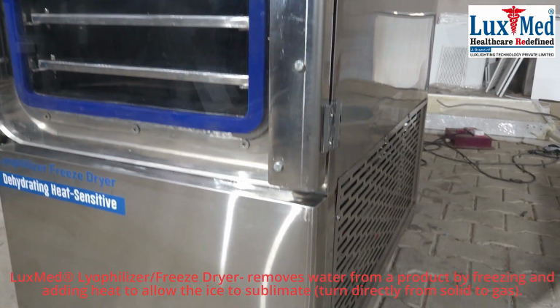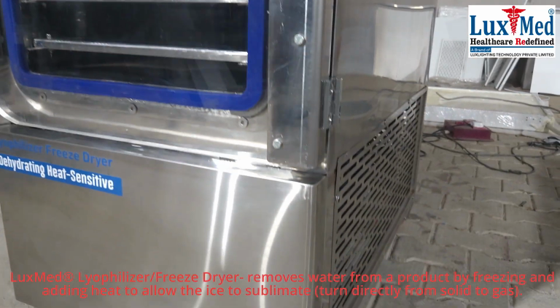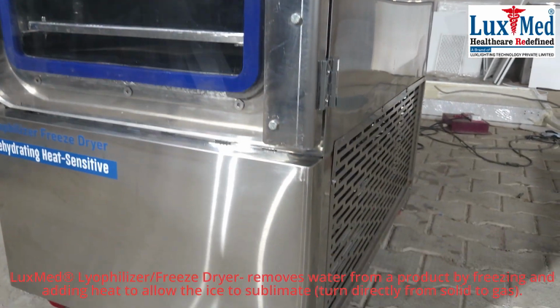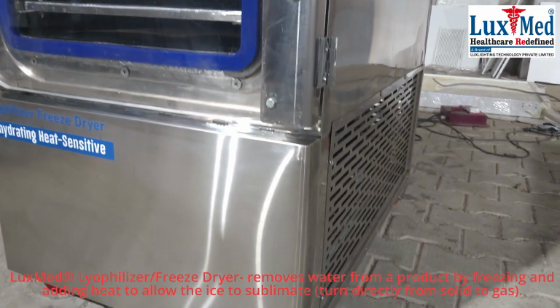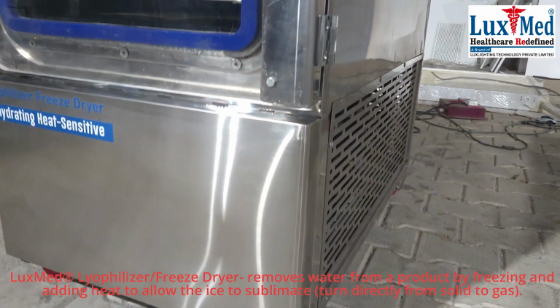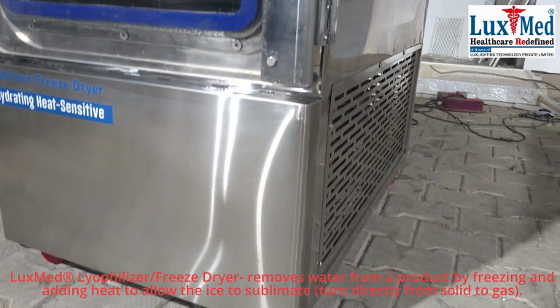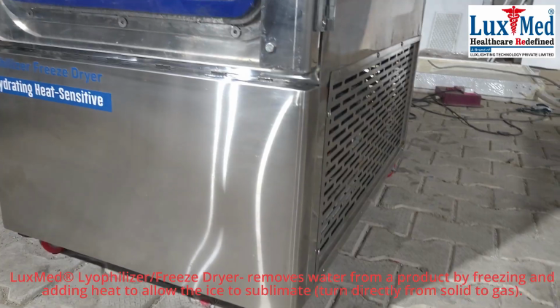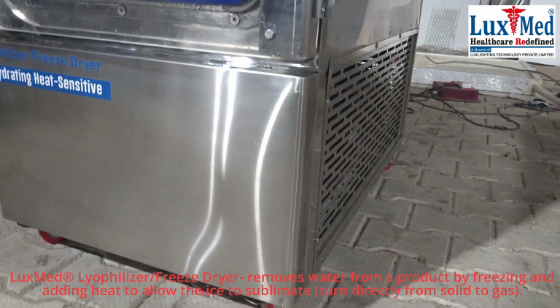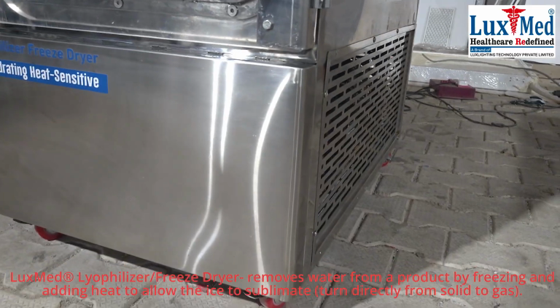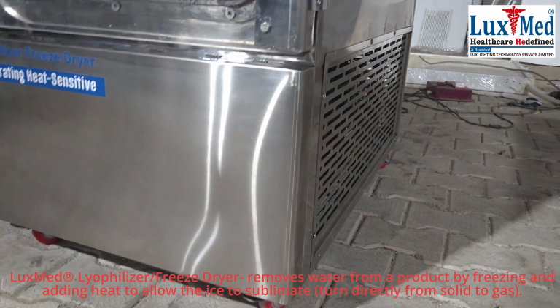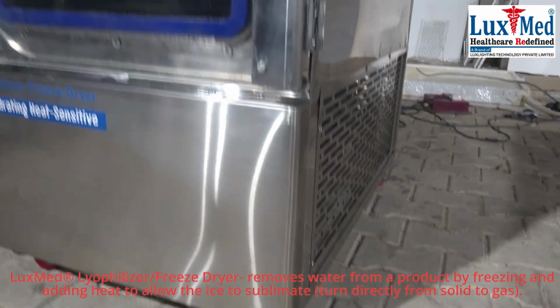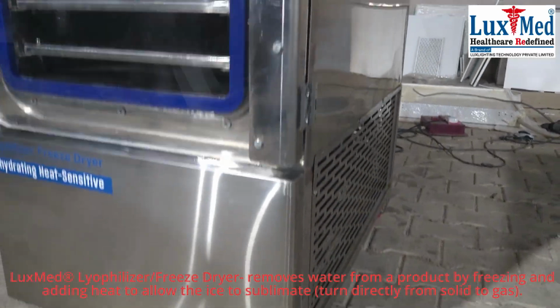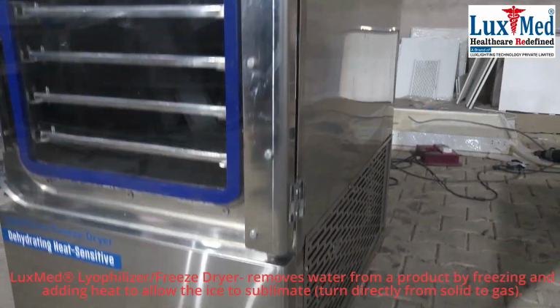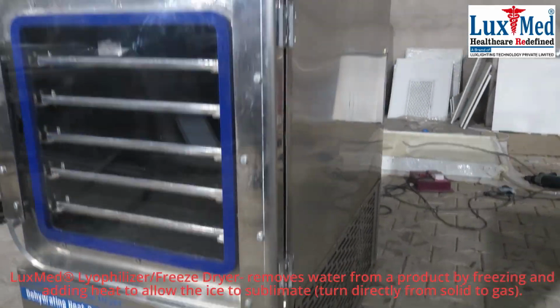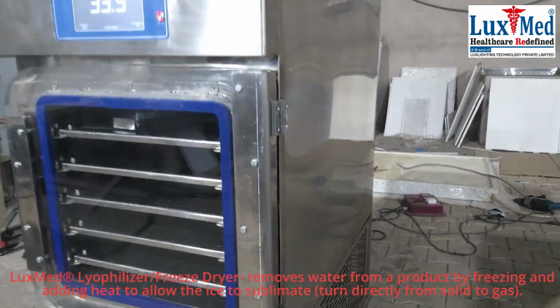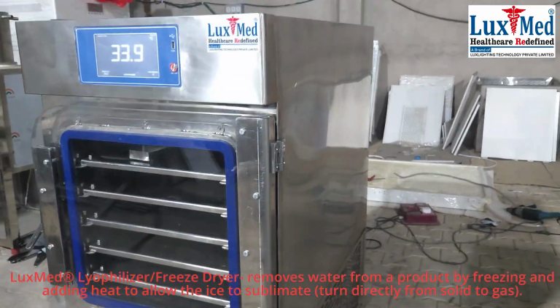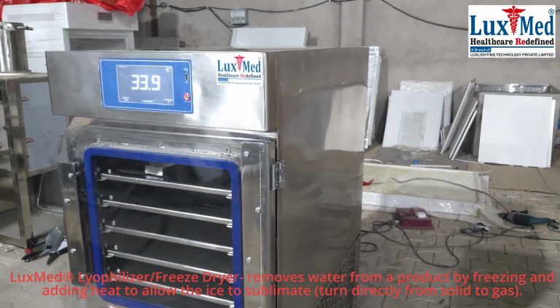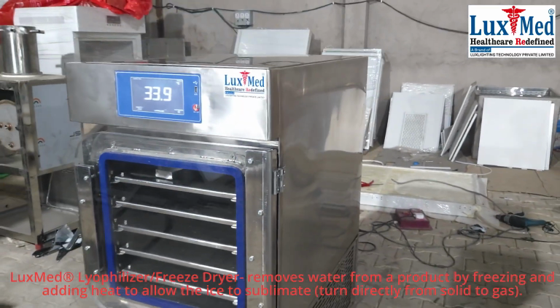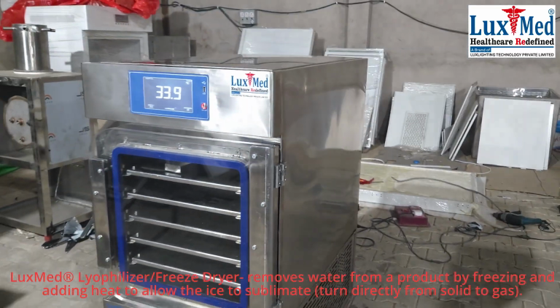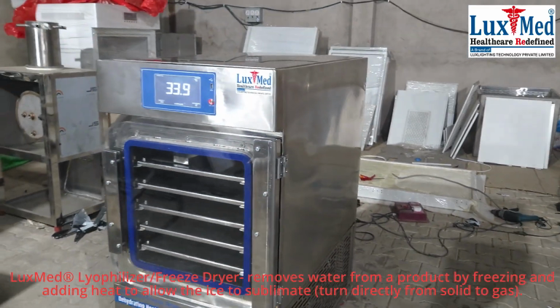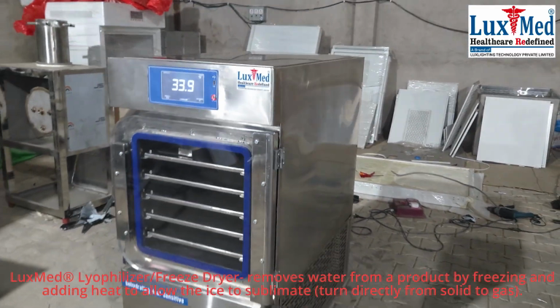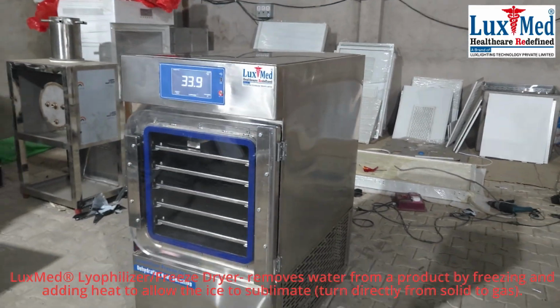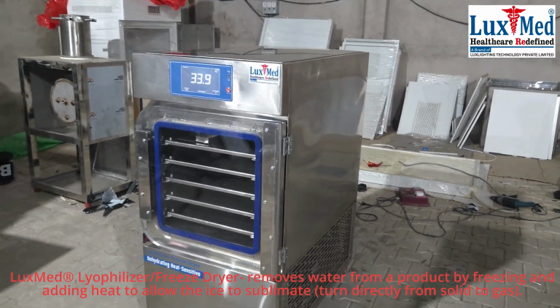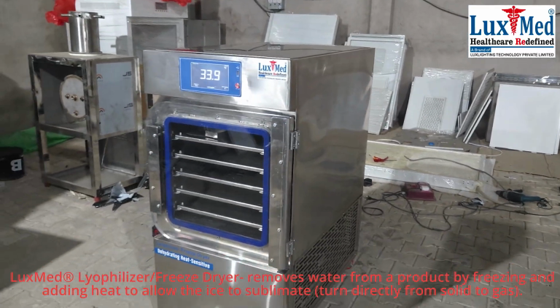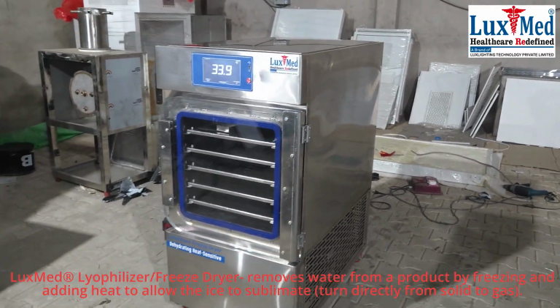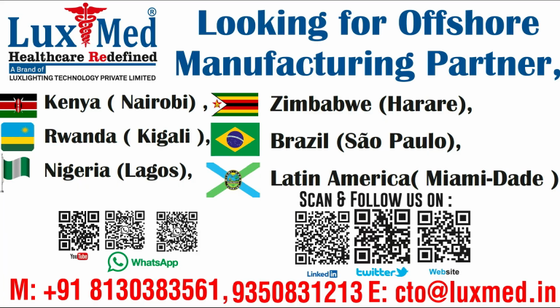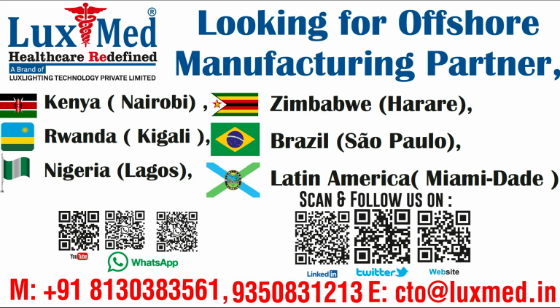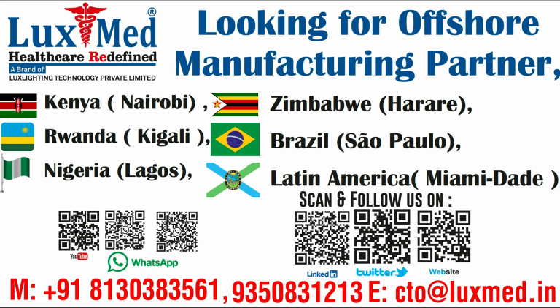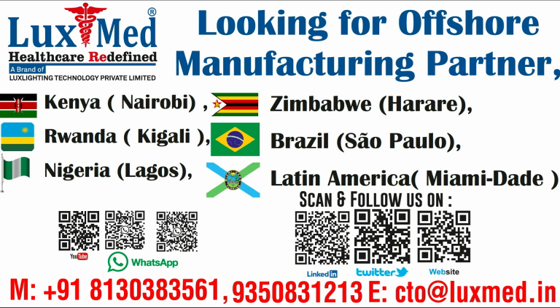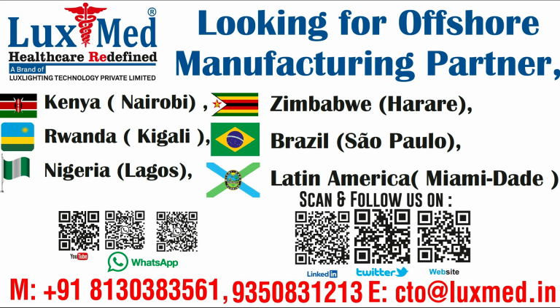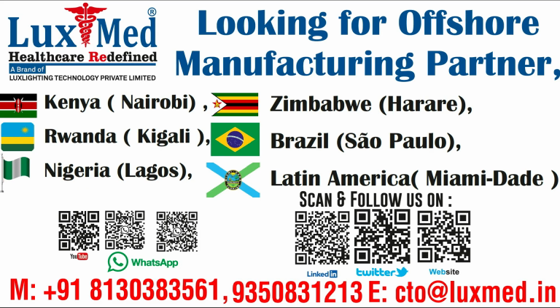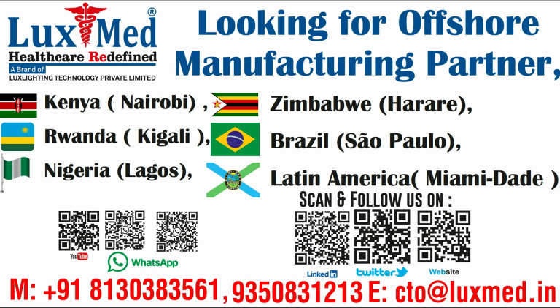Applications: Pharmaceuticals, food industry, biotechnology, diagnostic reagents, and probiotics.